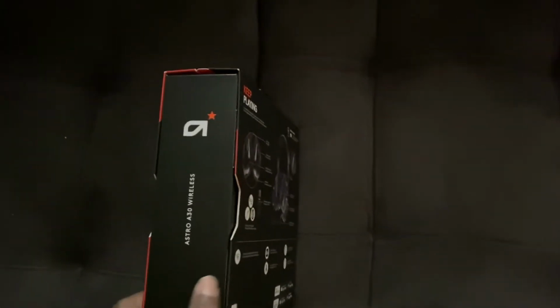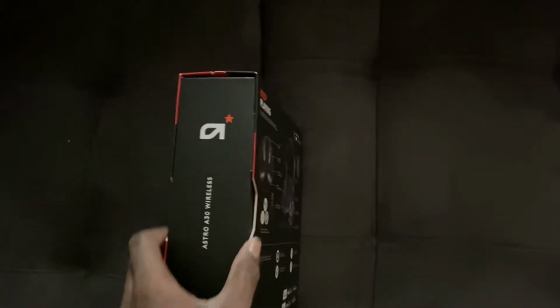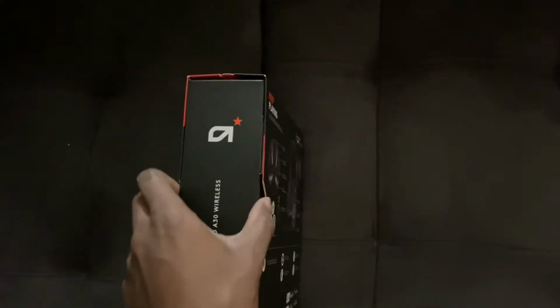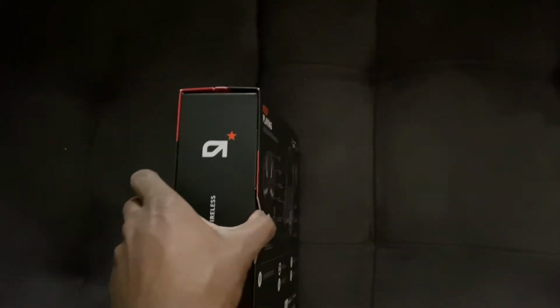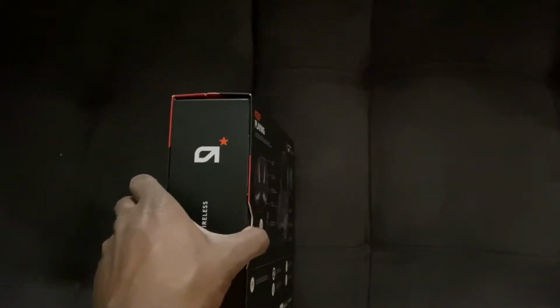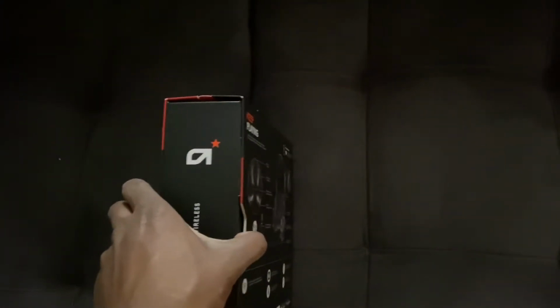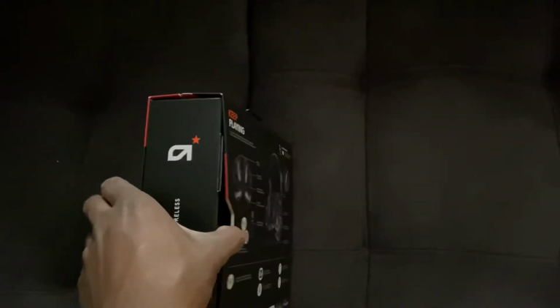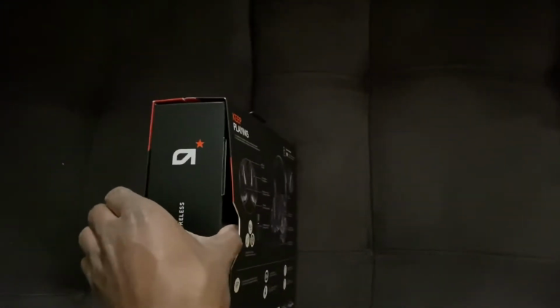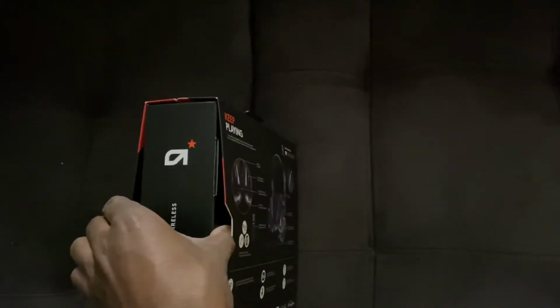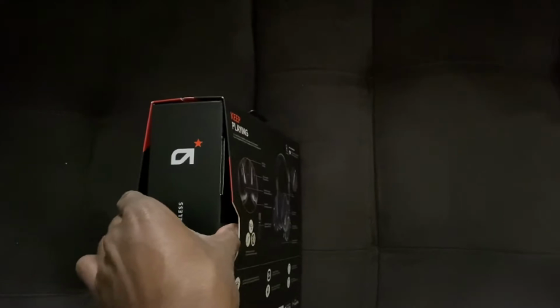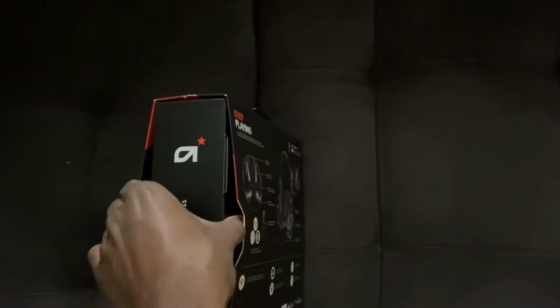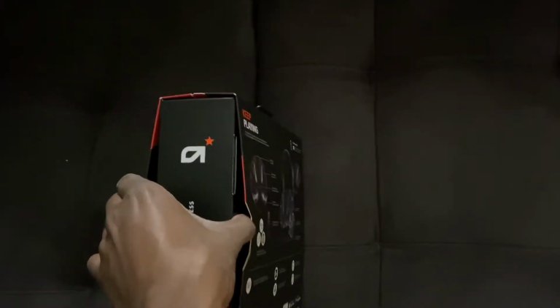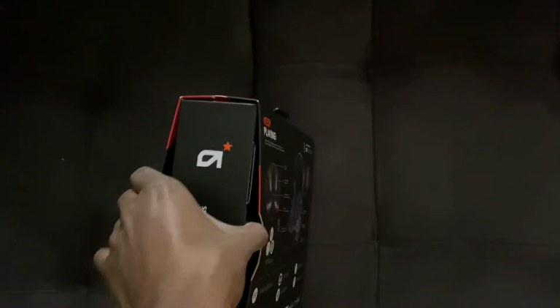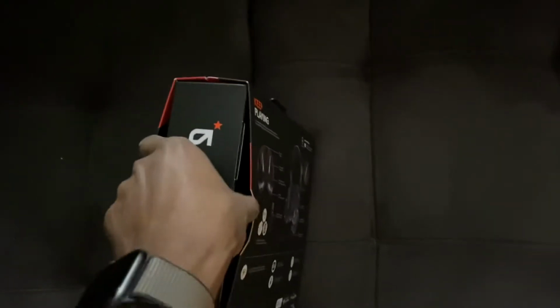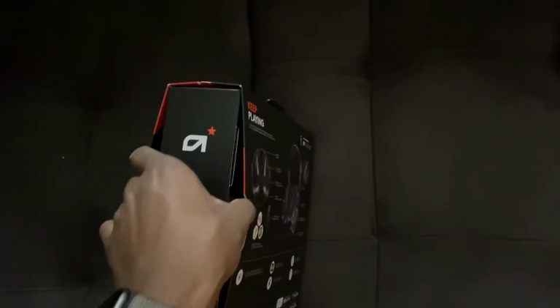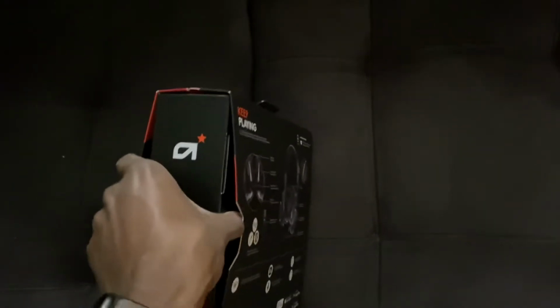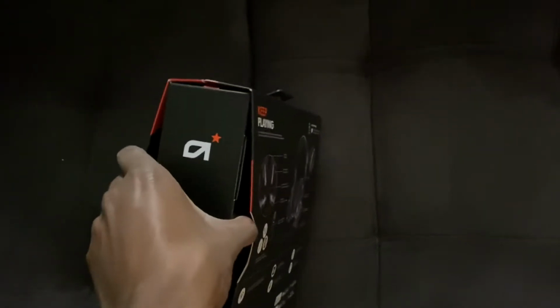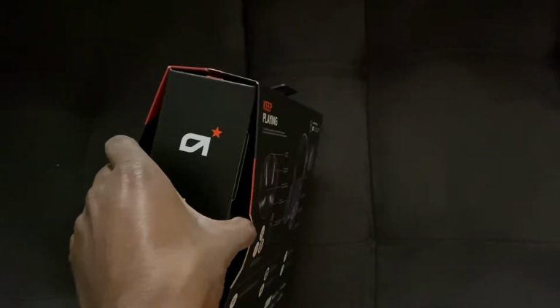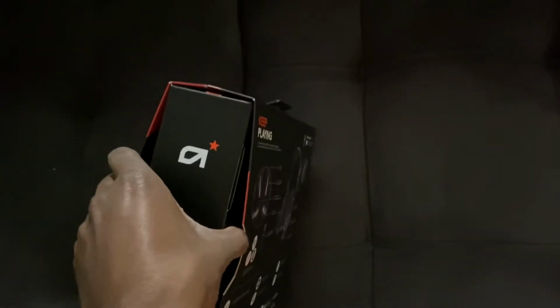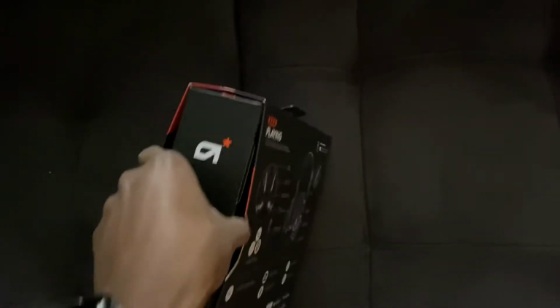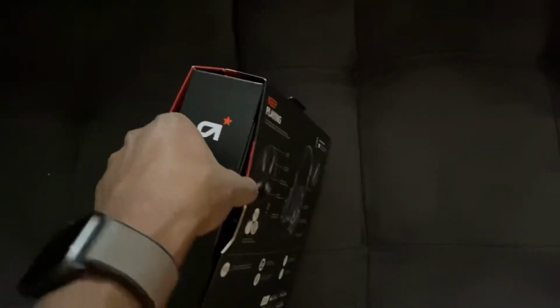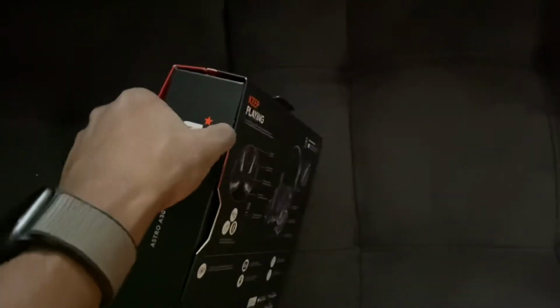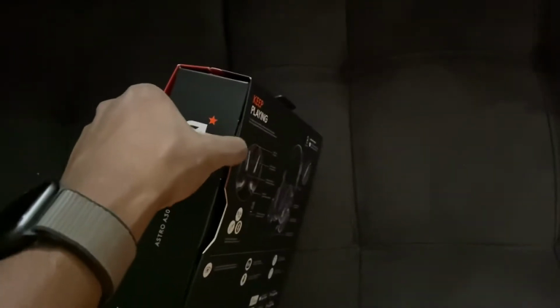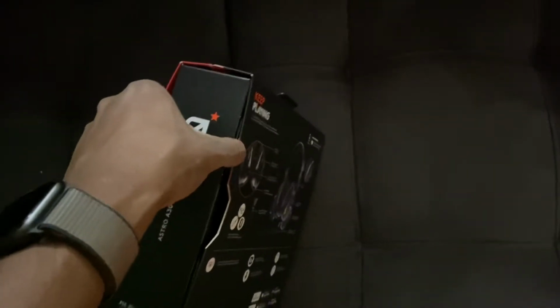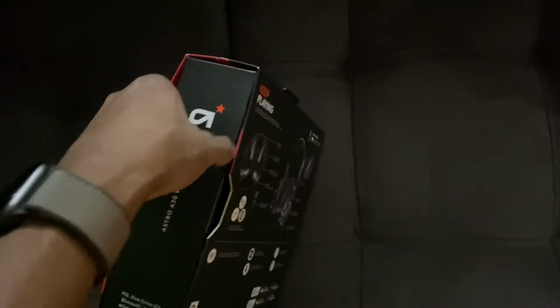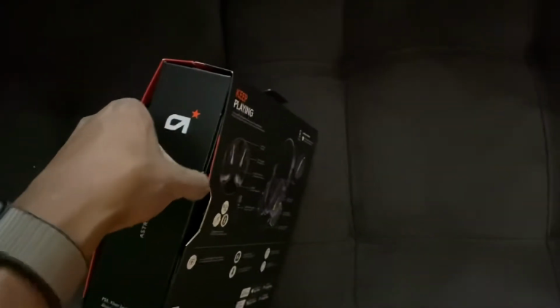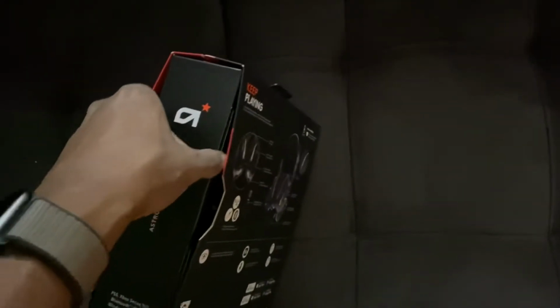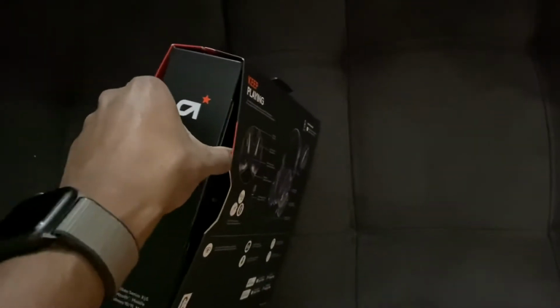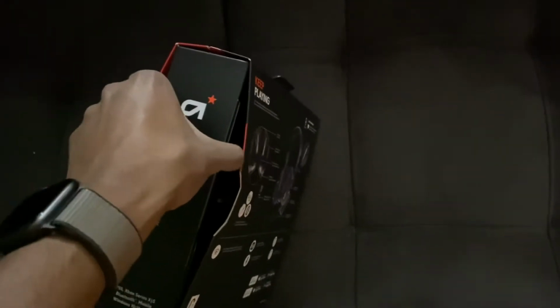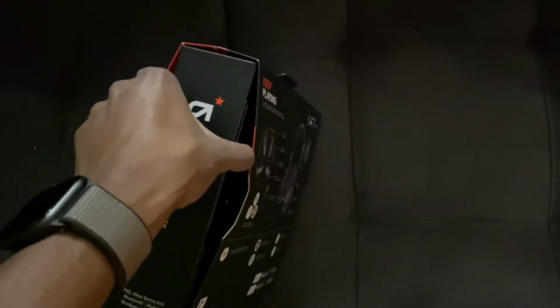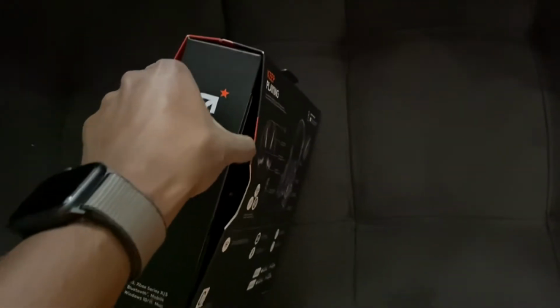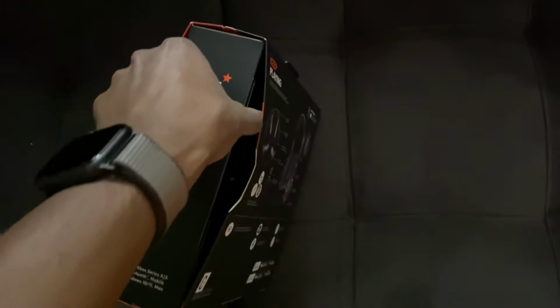Let's try to open it one-handed because I don't have a tripod, so hopefully we can do it.